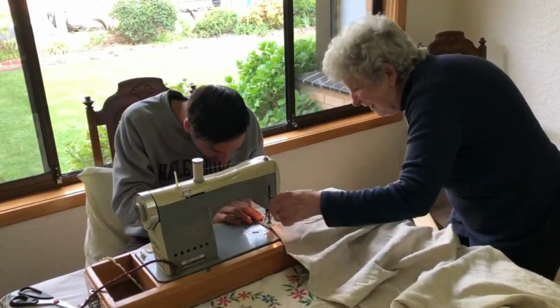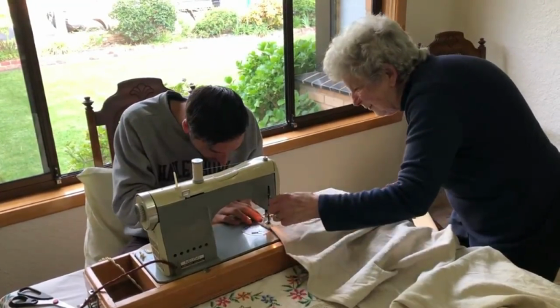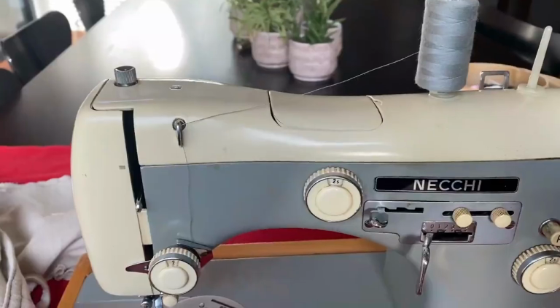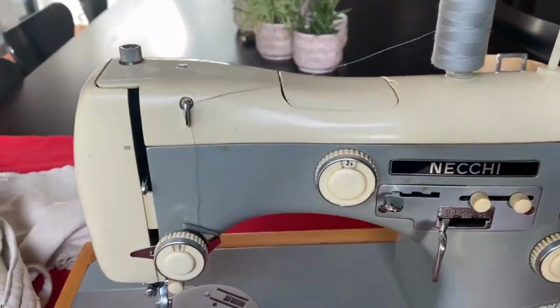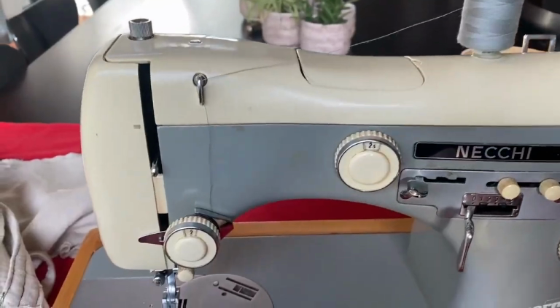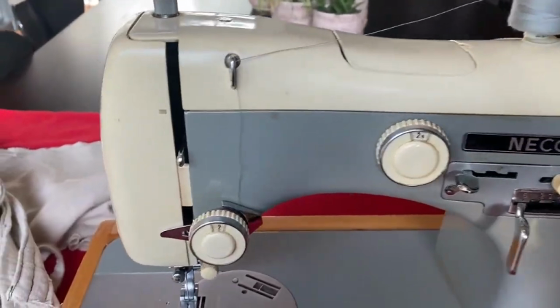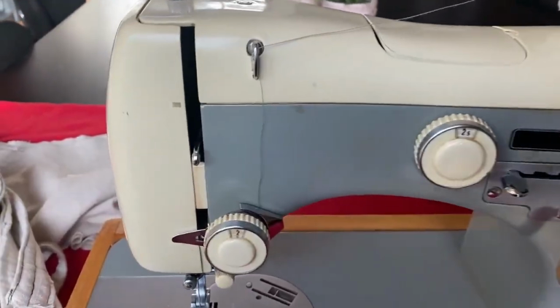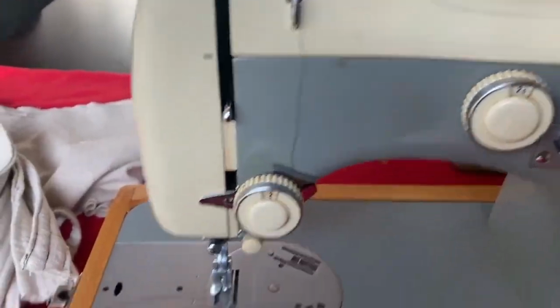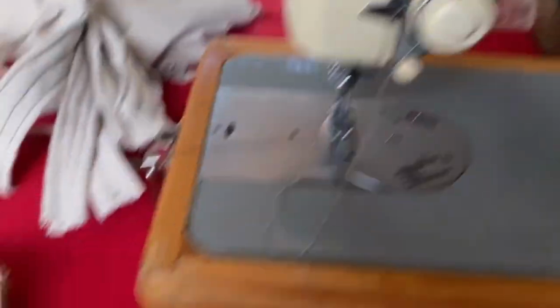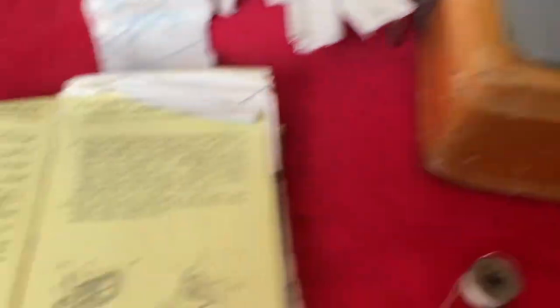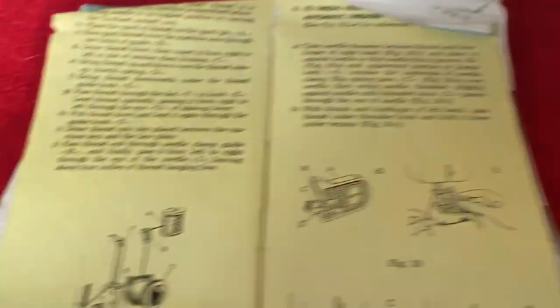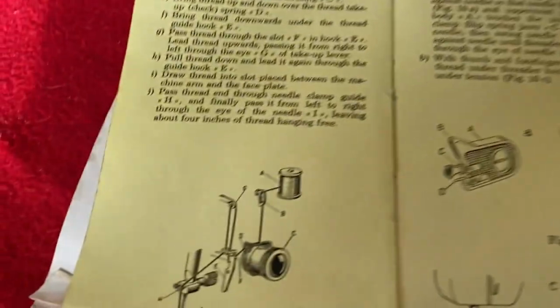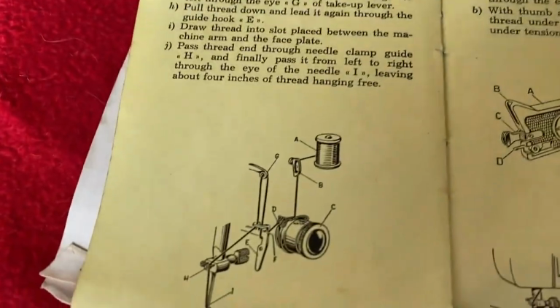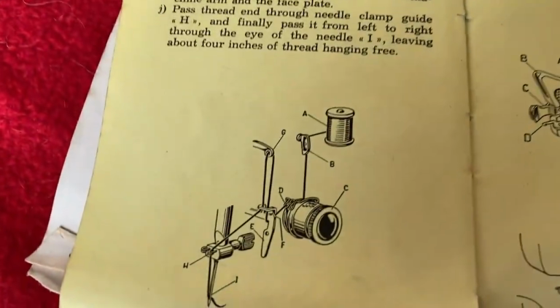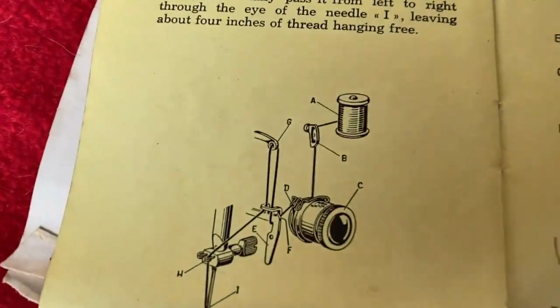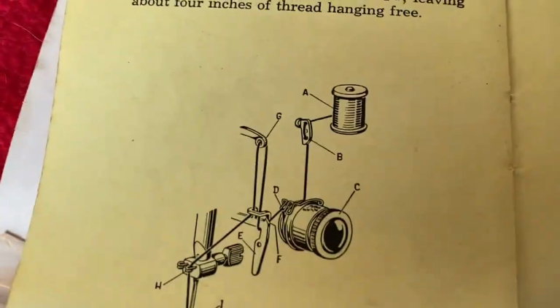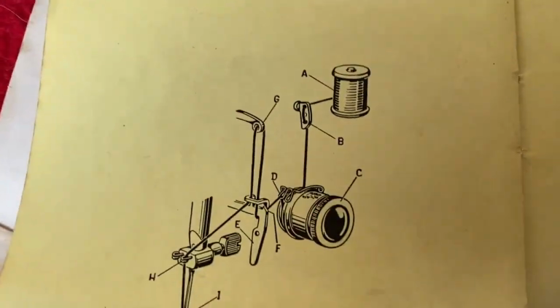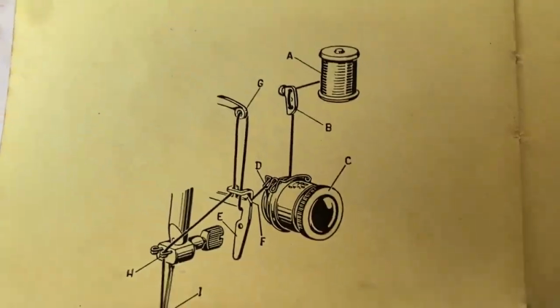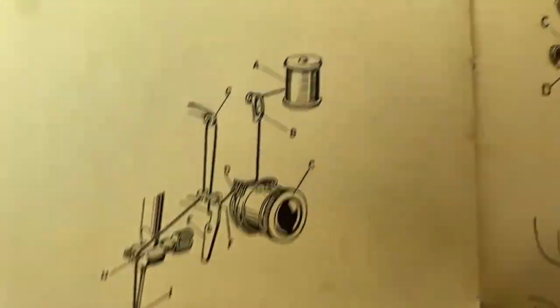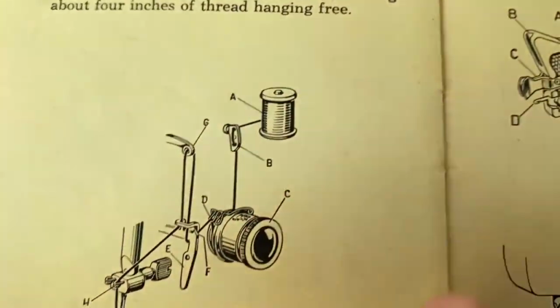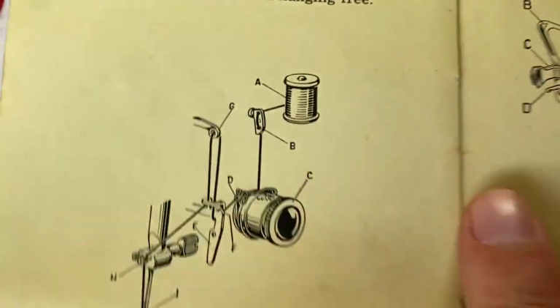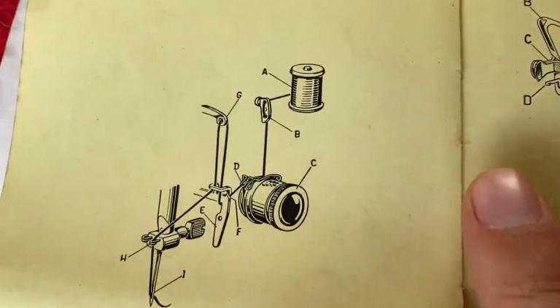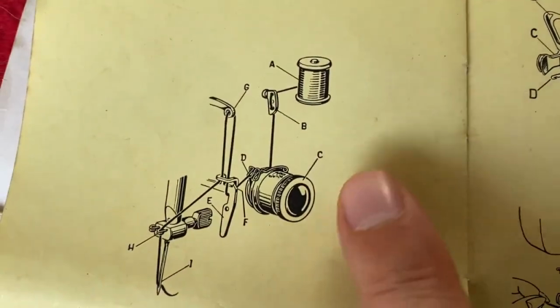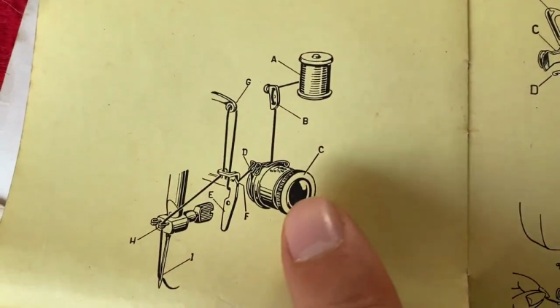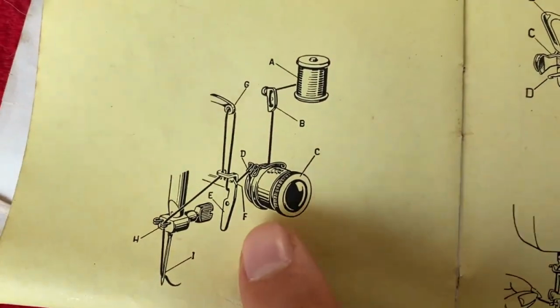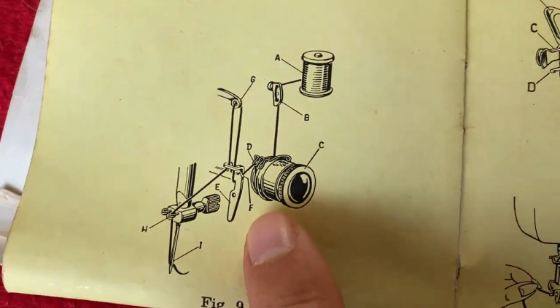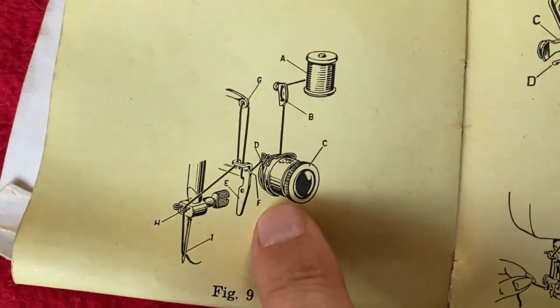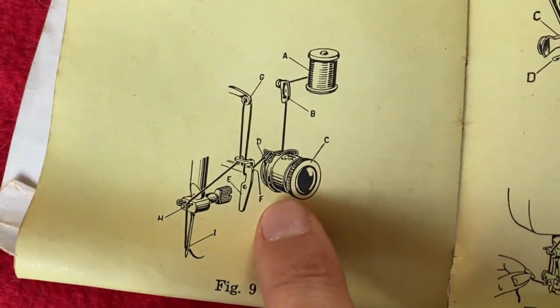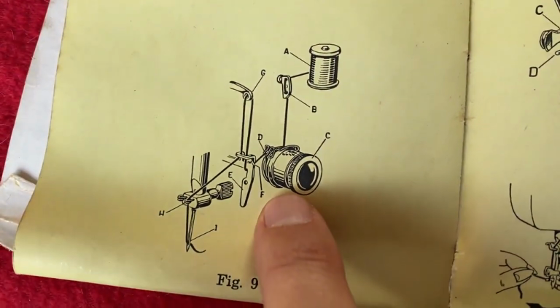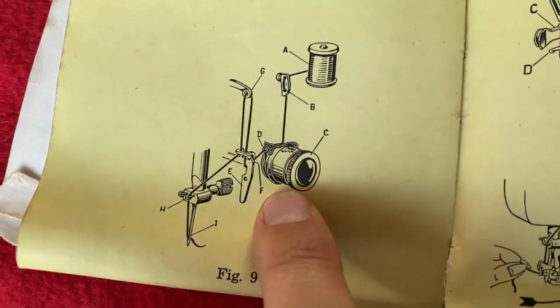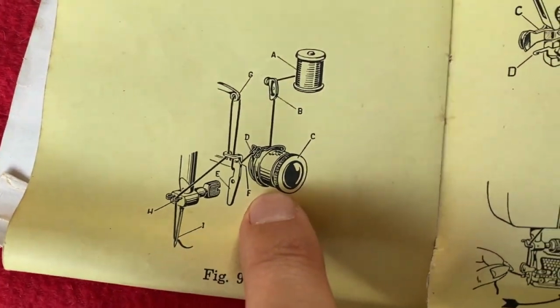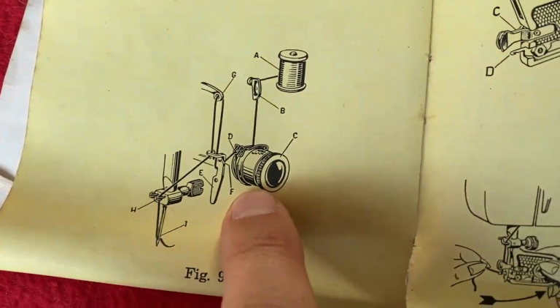Threading a sewing machine is hard — this bit is really confusing.